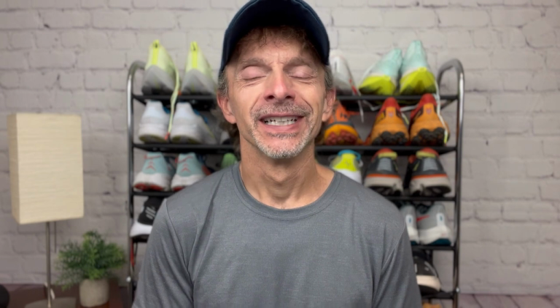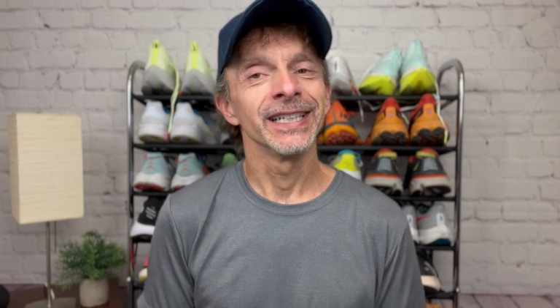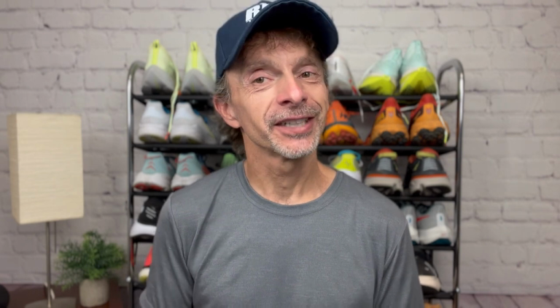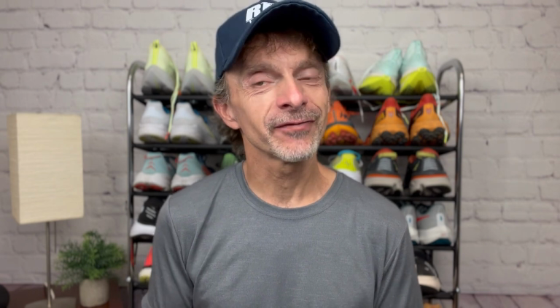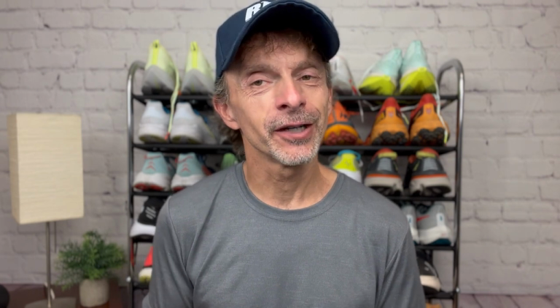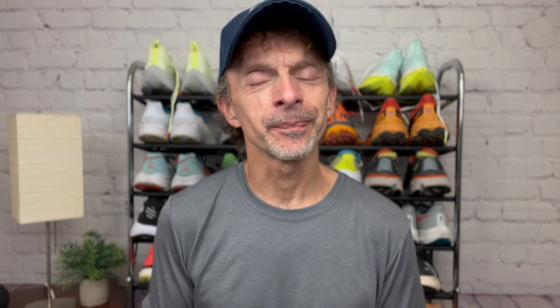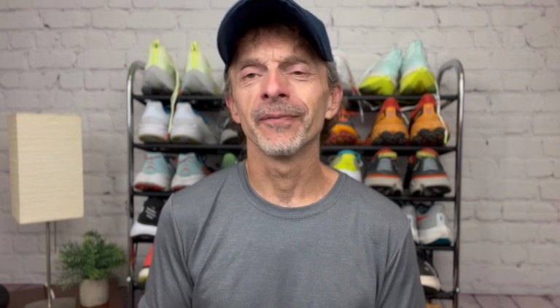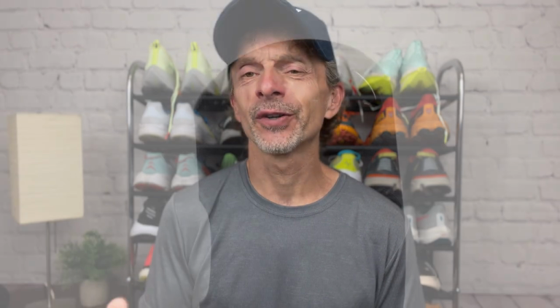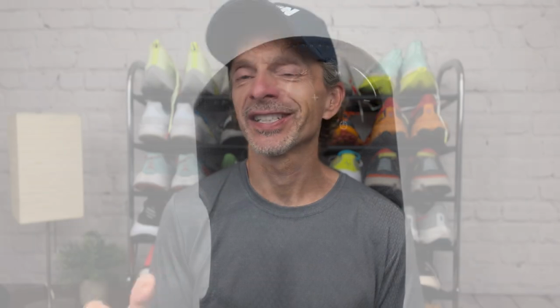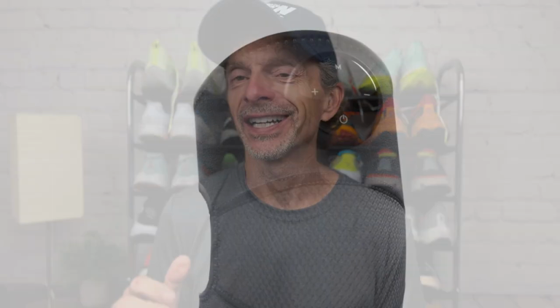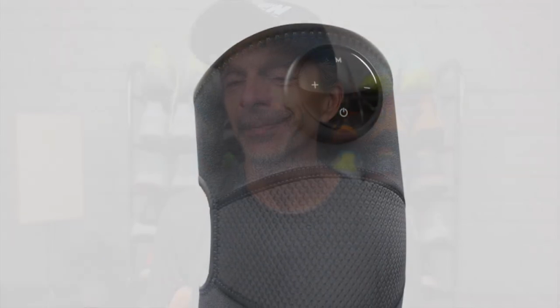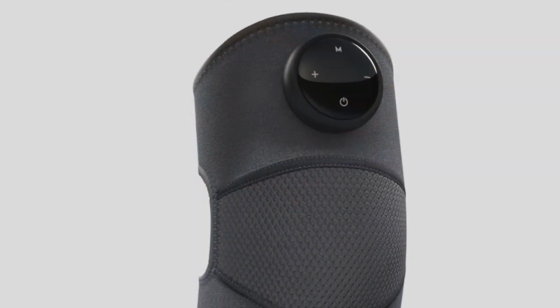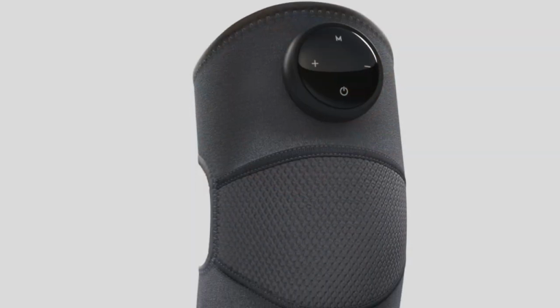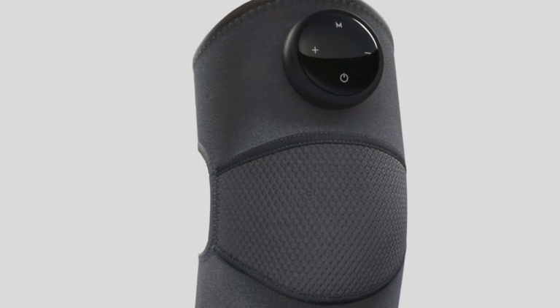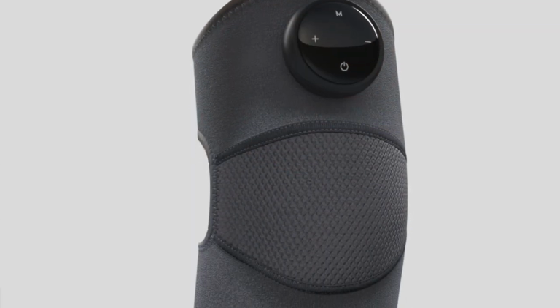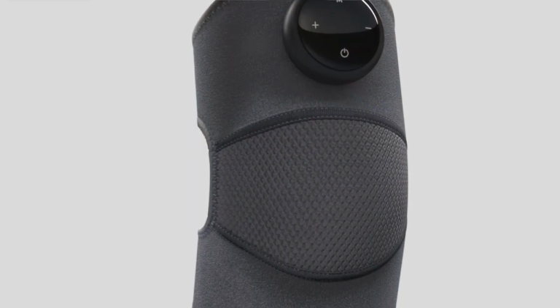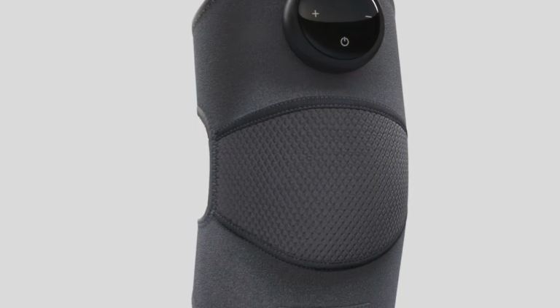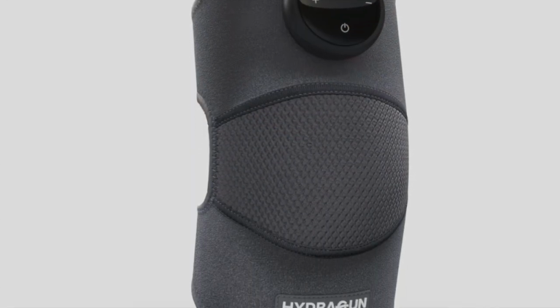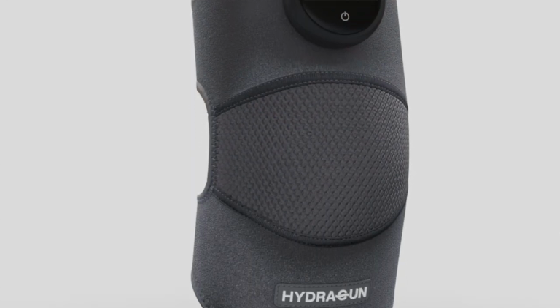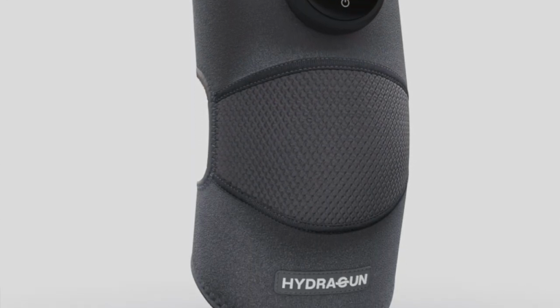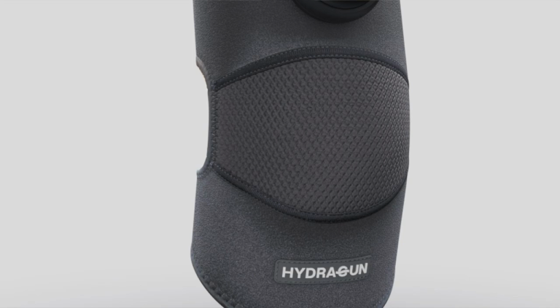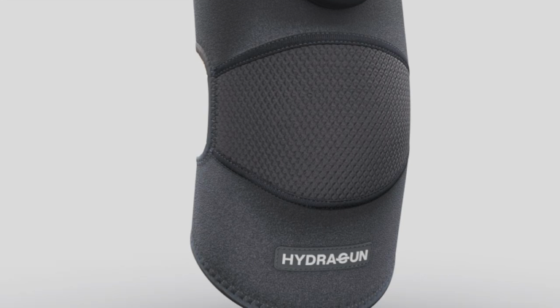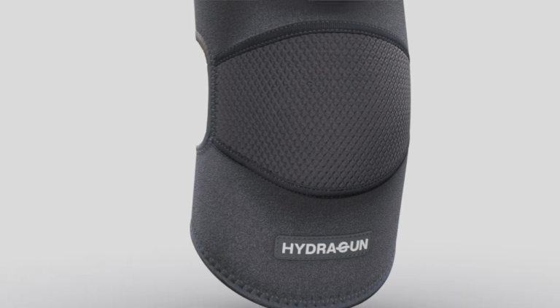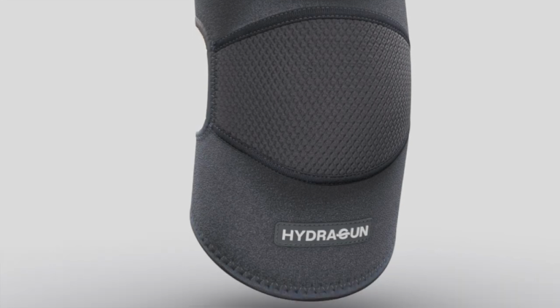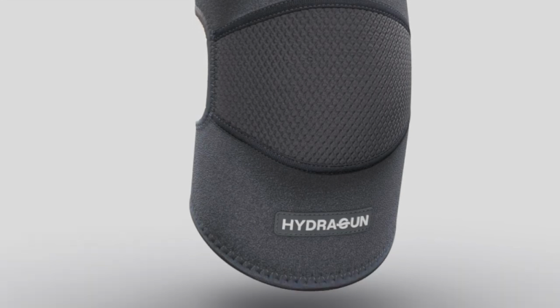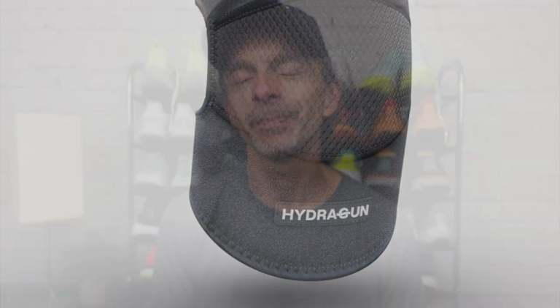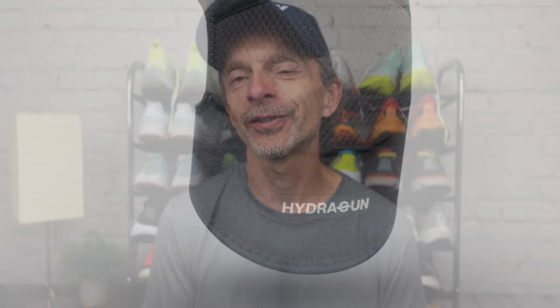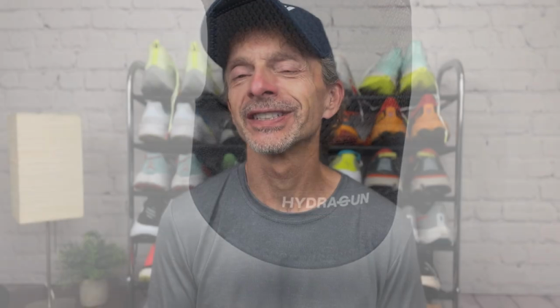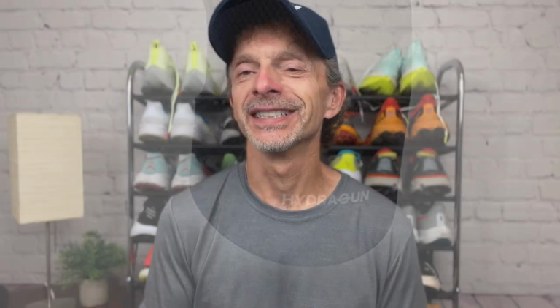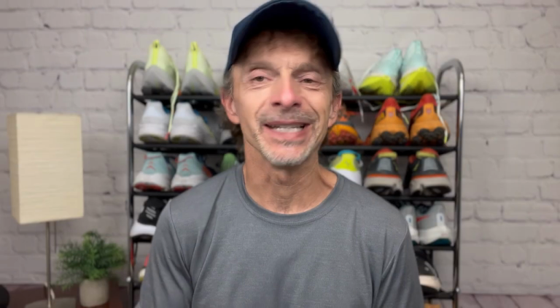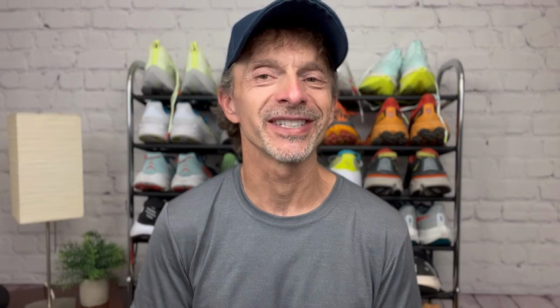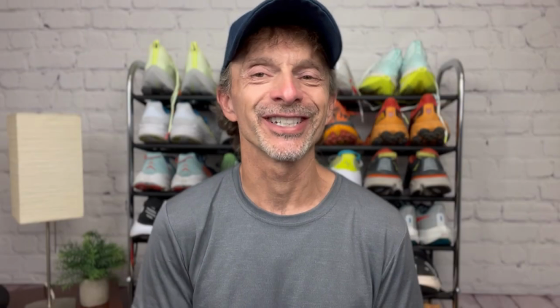Today's video I'm focusing on a piece of recovery gear. It's by HydraGun — it's their Heat Pulse Knee Massager.